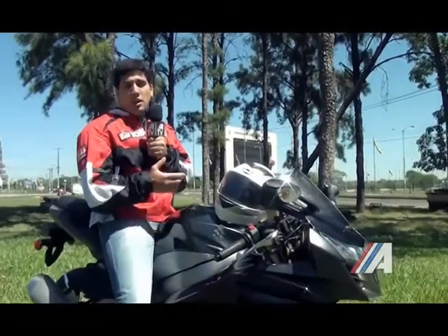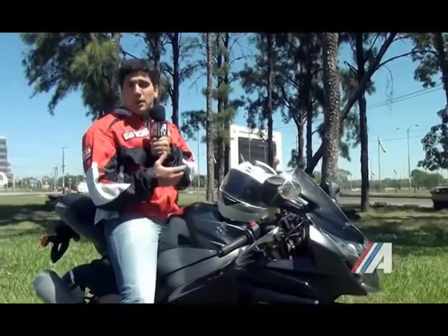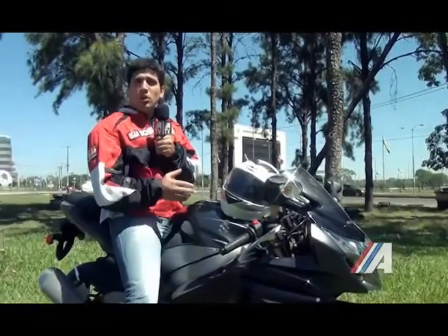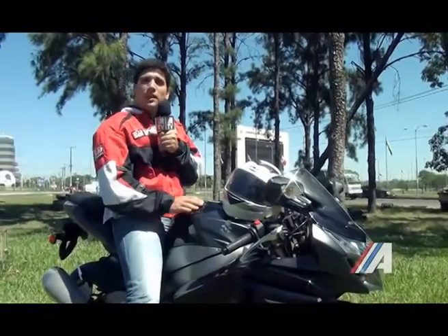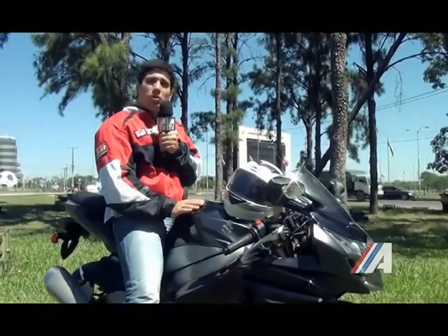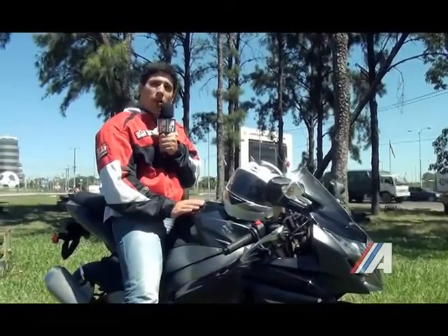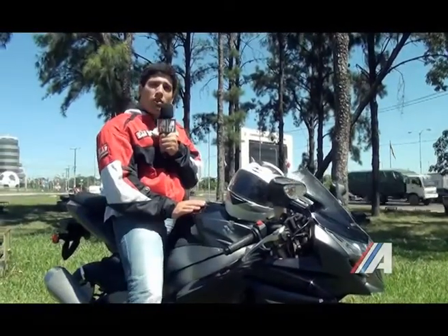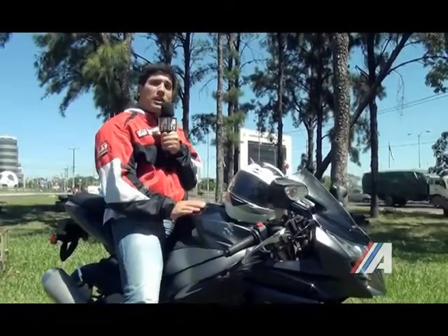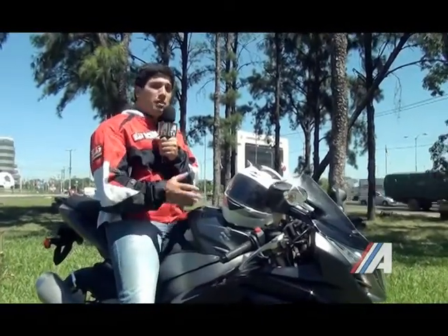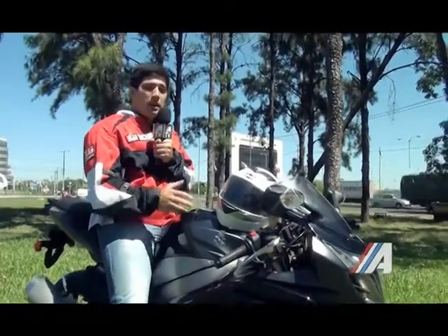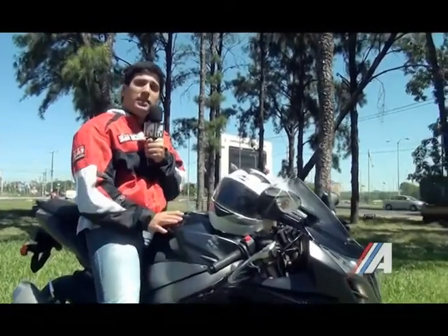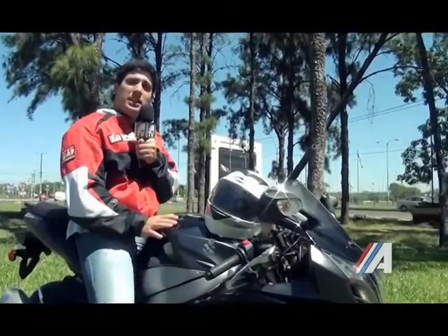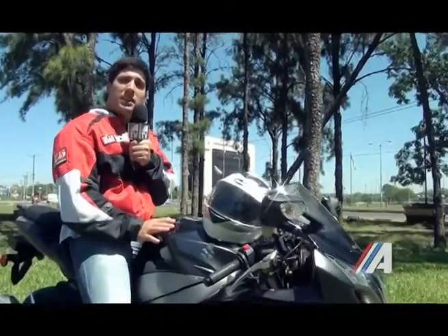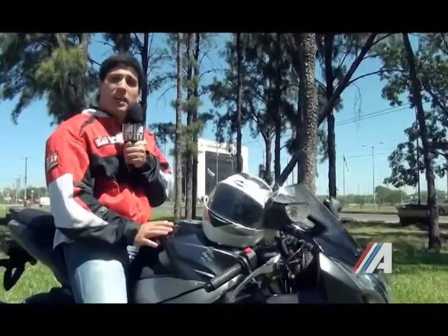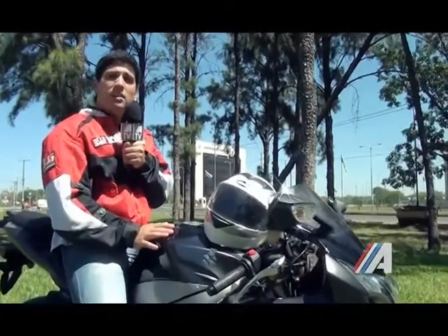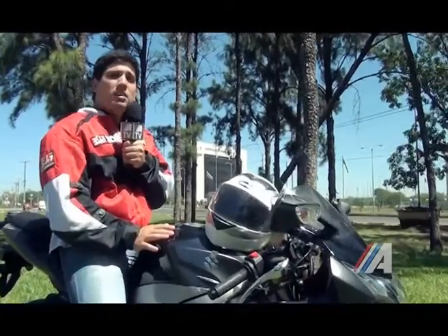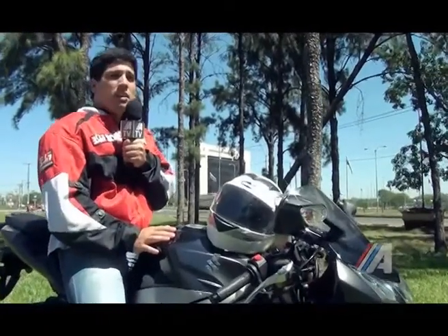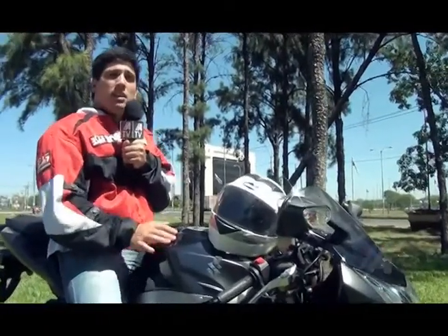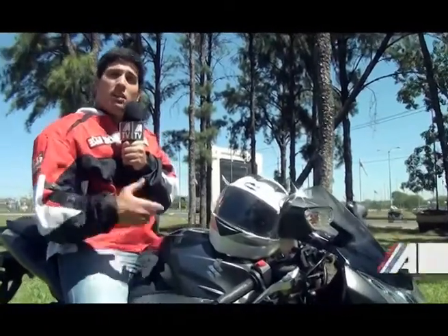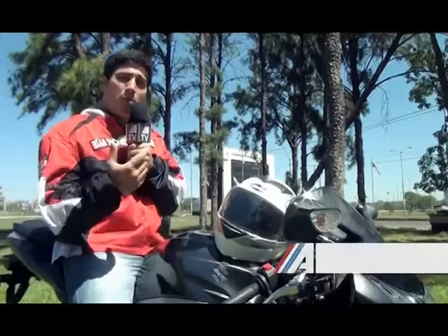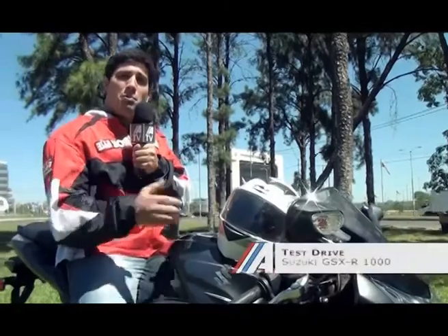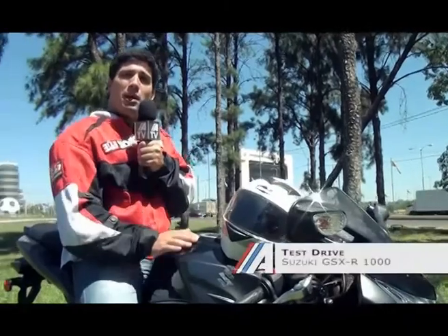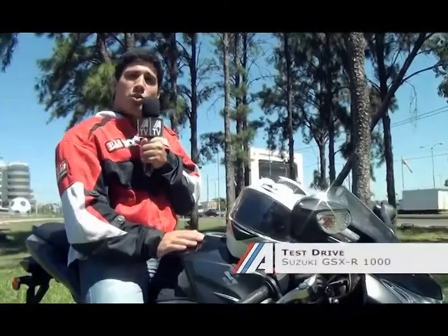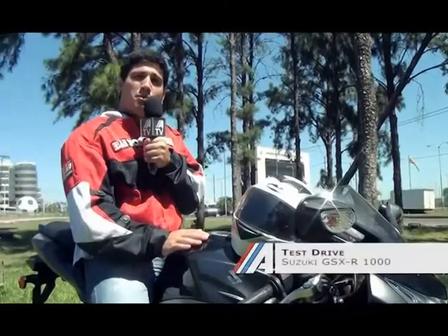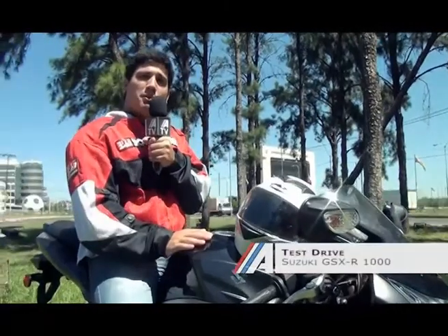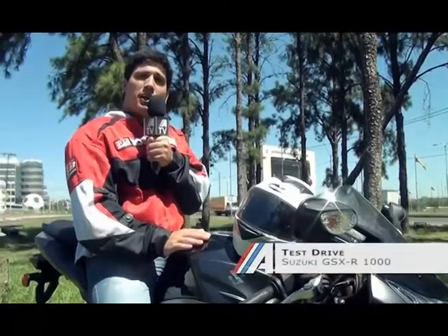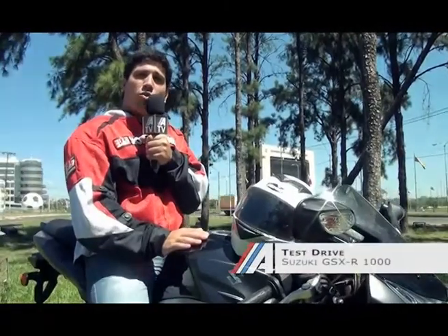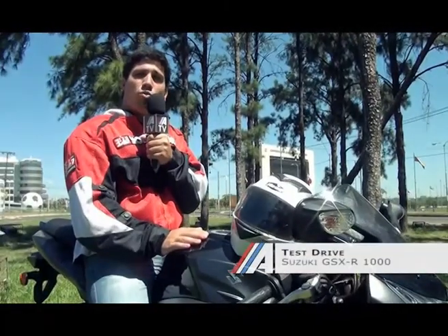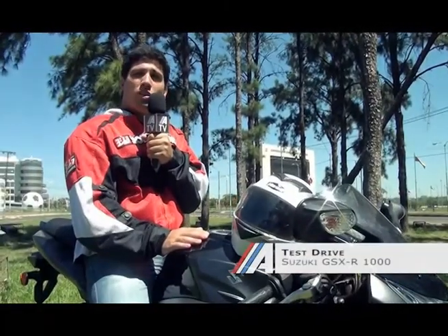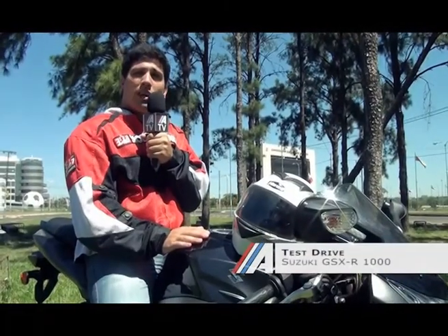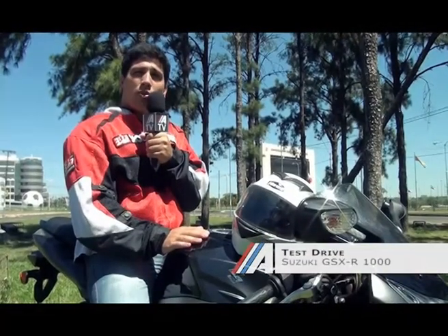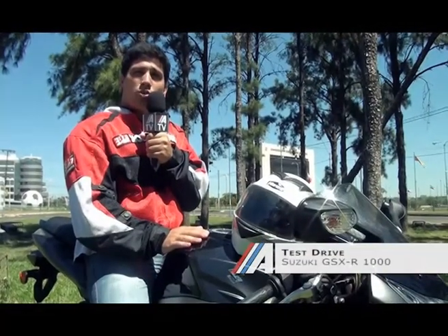Esperemos que les haya gustado las imágenes y el test drive. Les esperamos para la próxima semana con un nuevo test drive de motos.